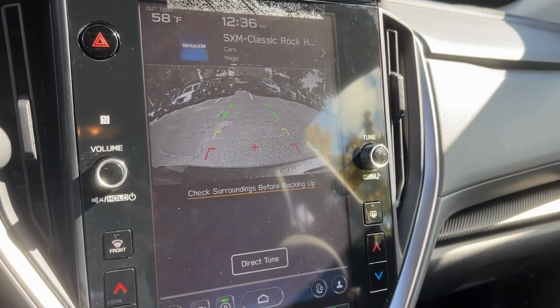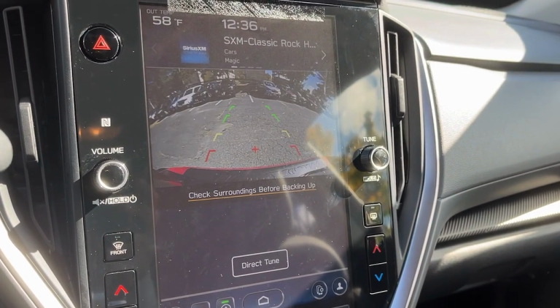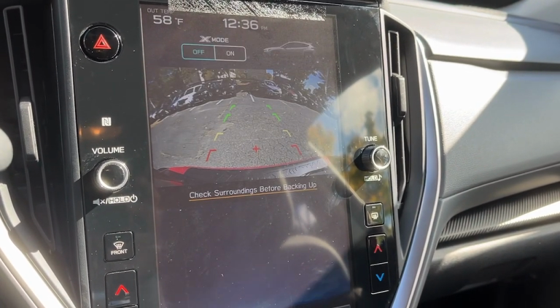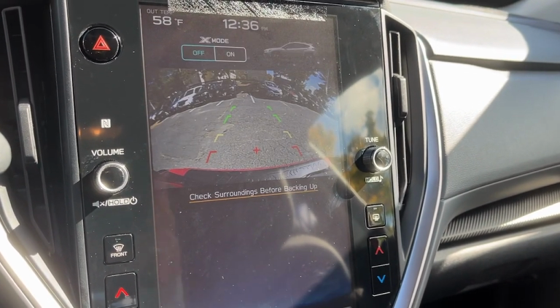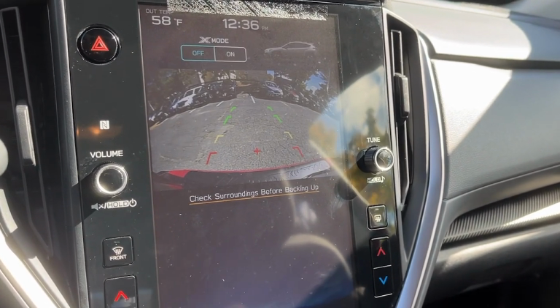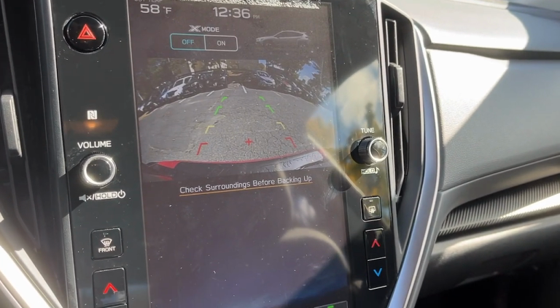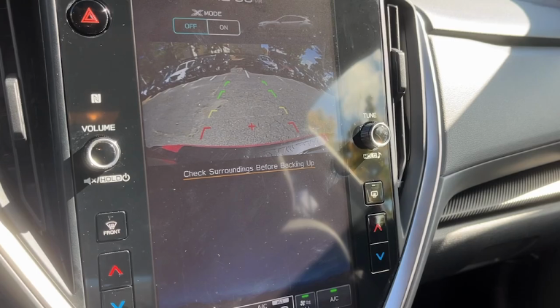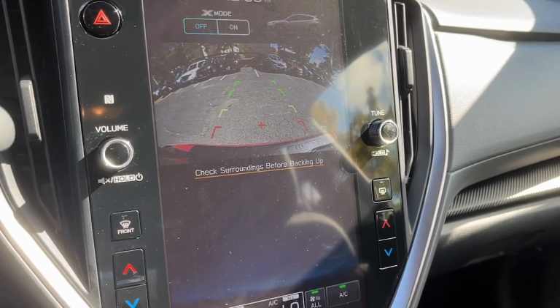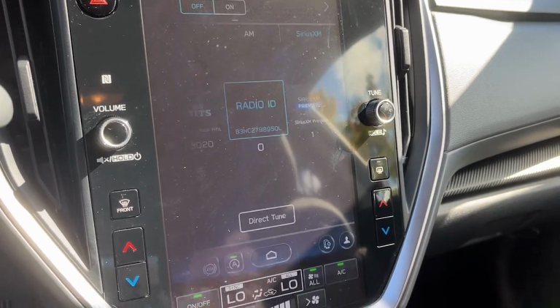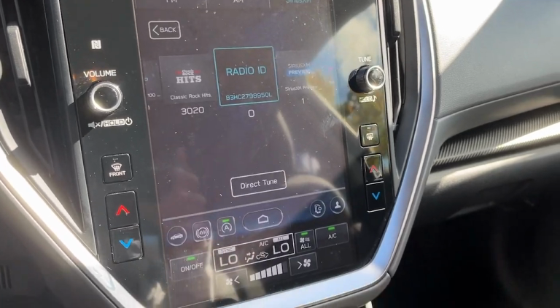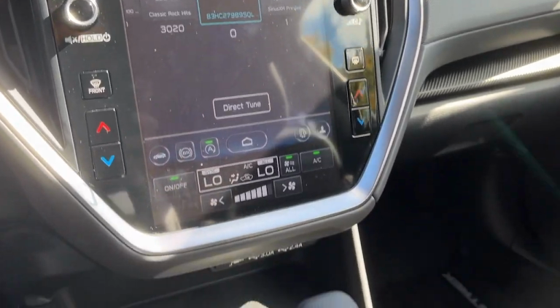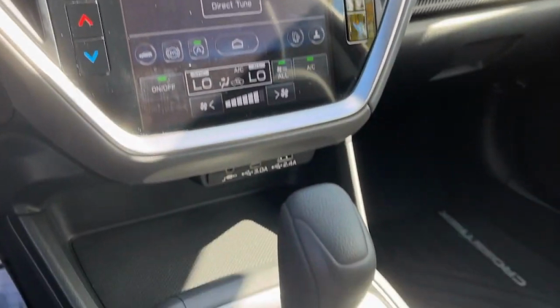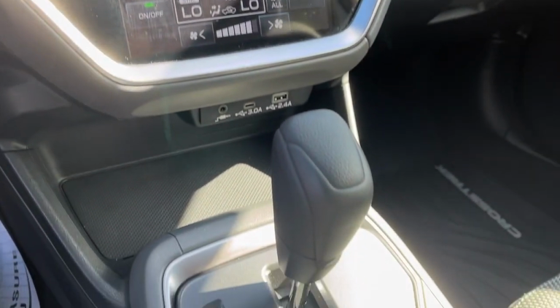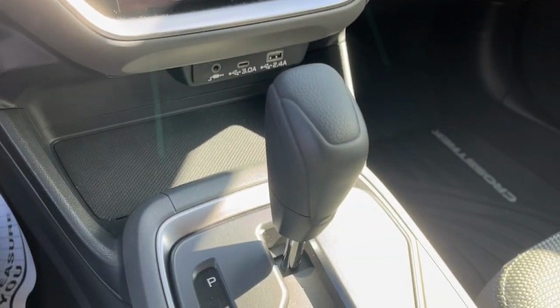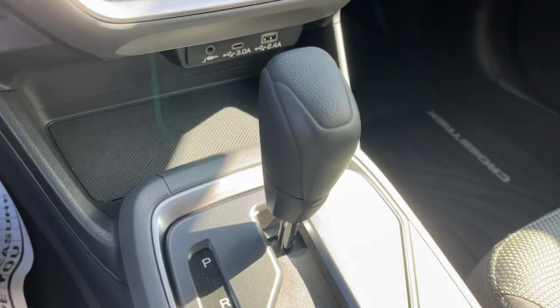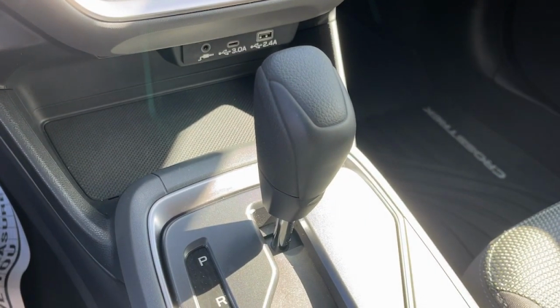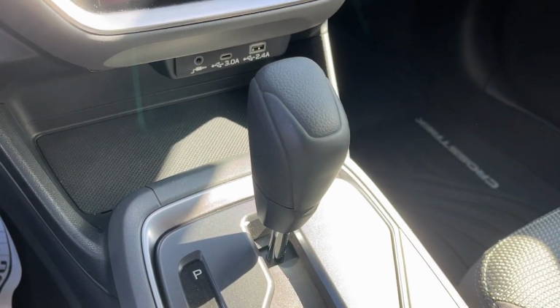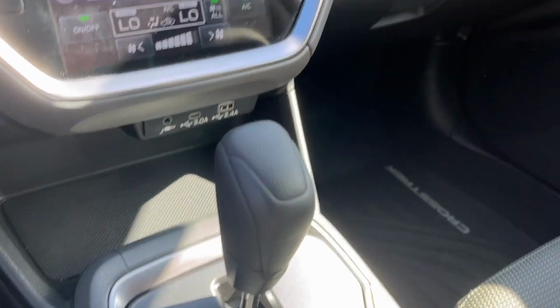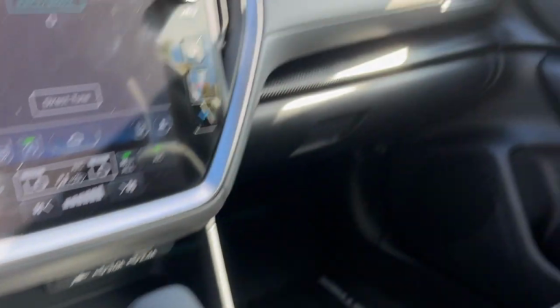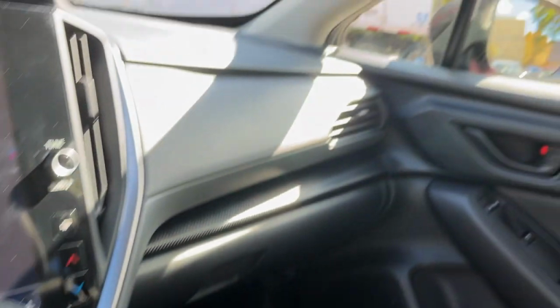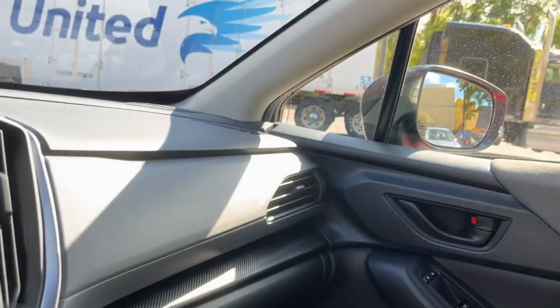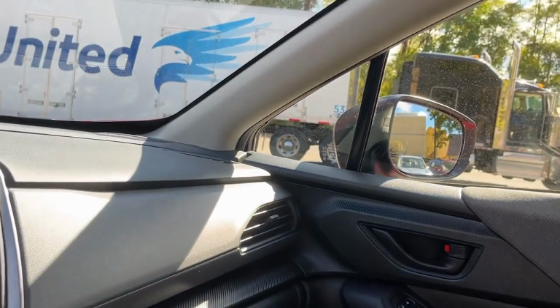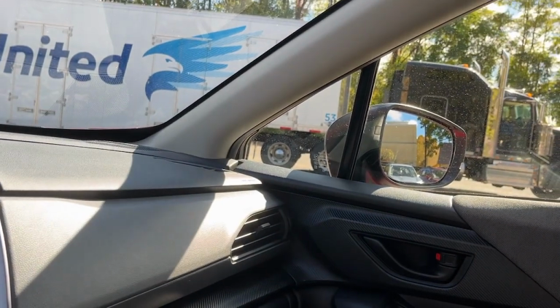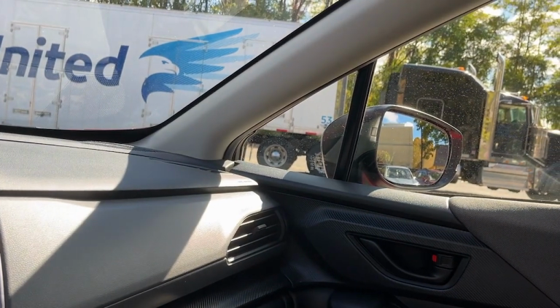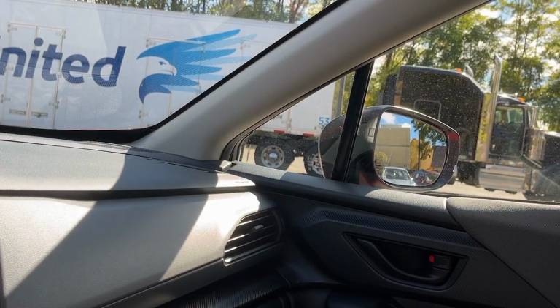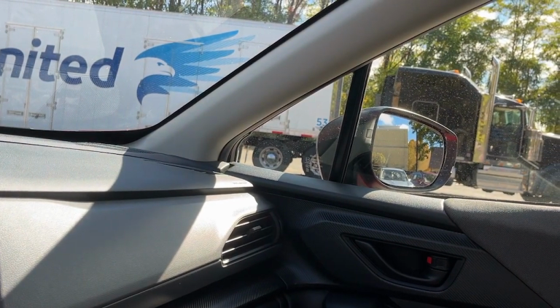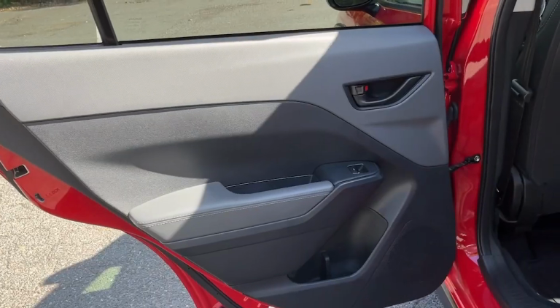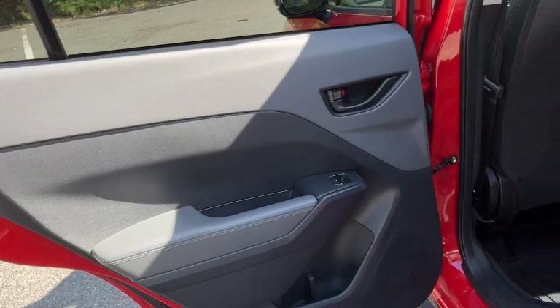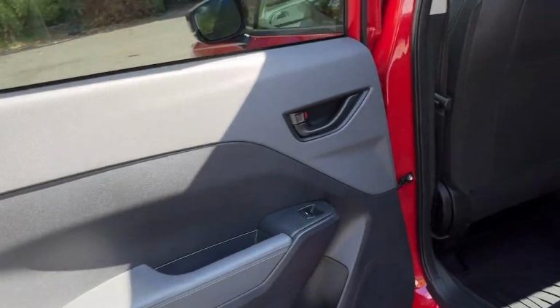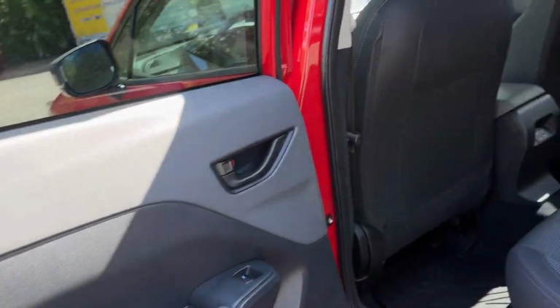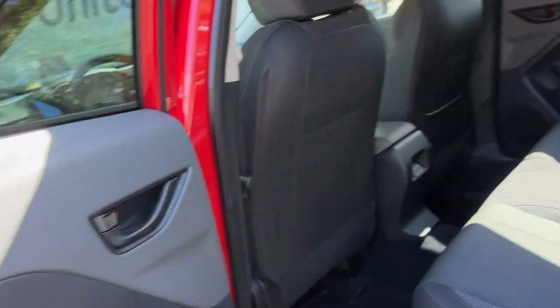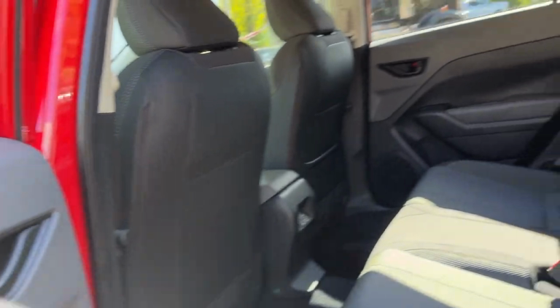Electronic stability control, aluminum wheels, alarm, steering wheel audio controls, and dual zone AC.